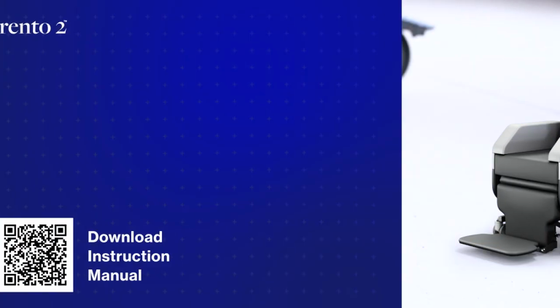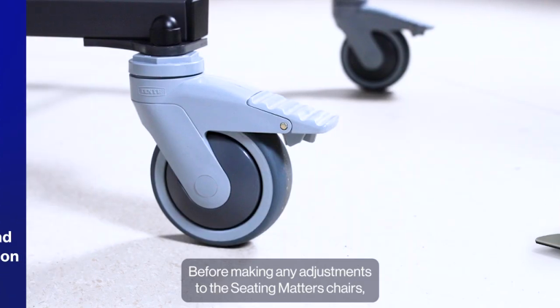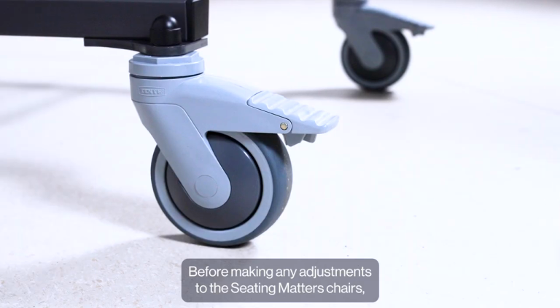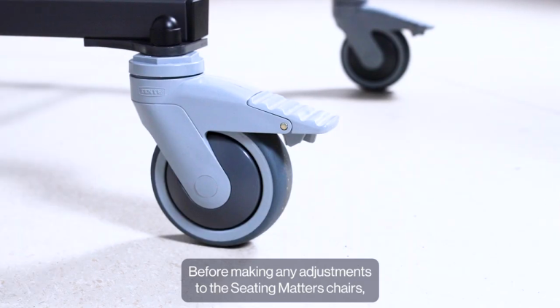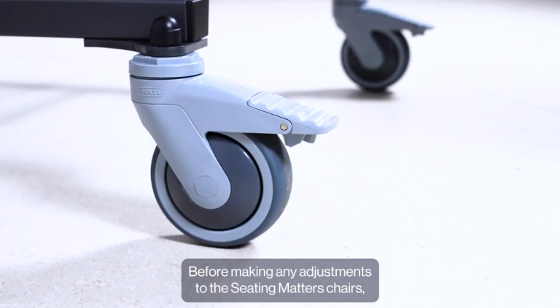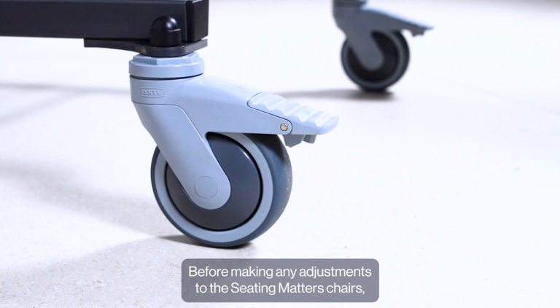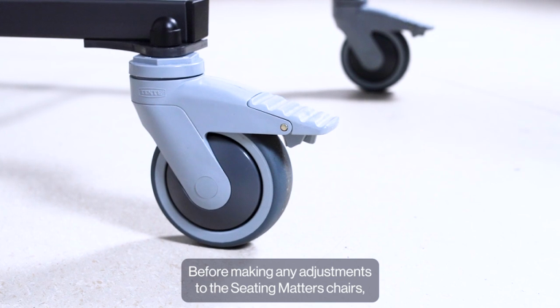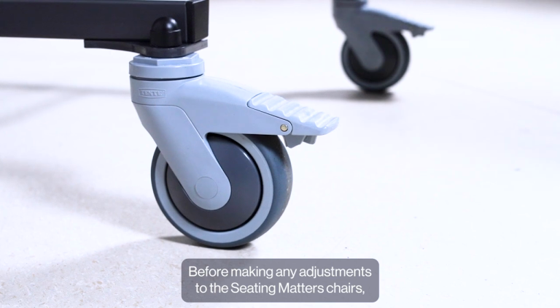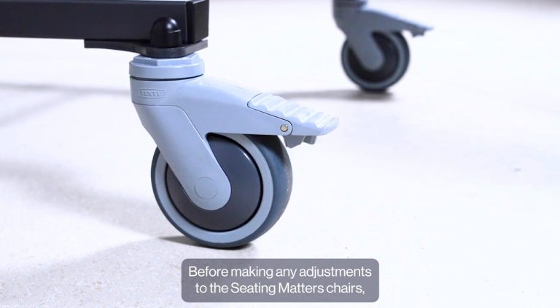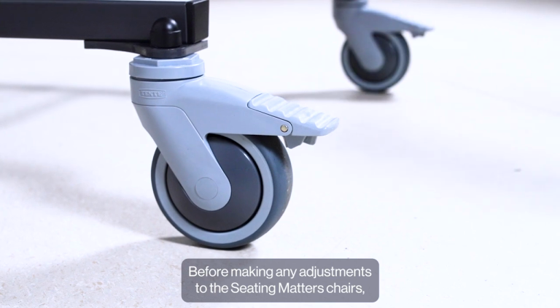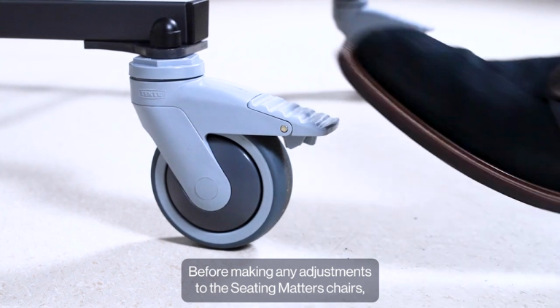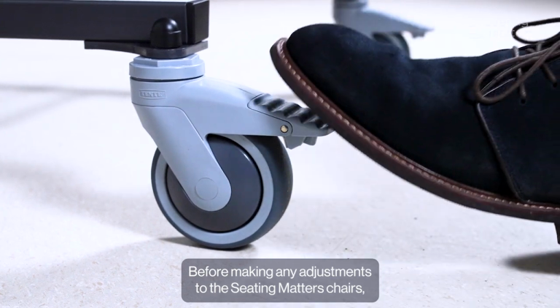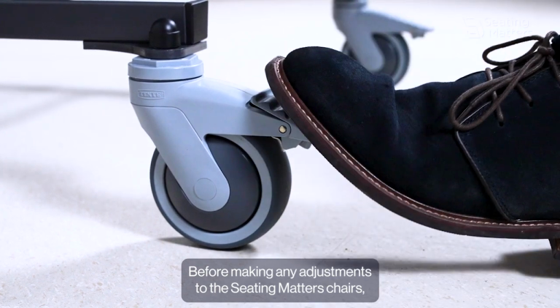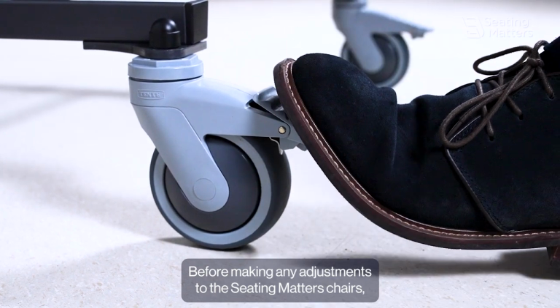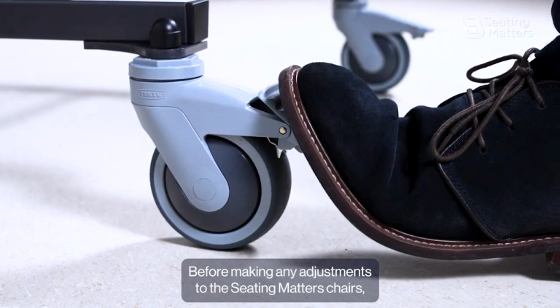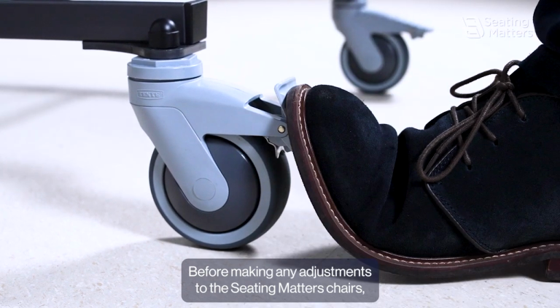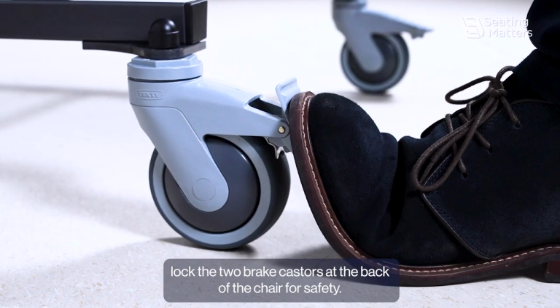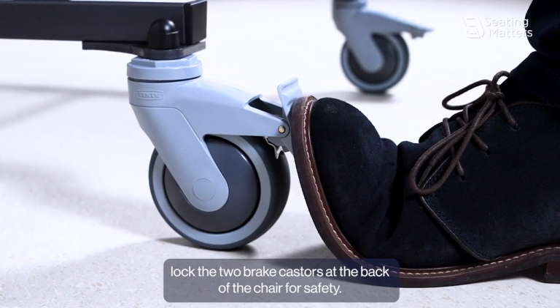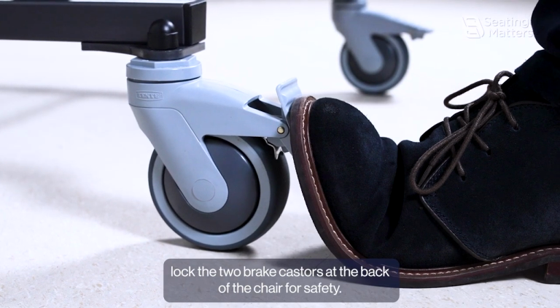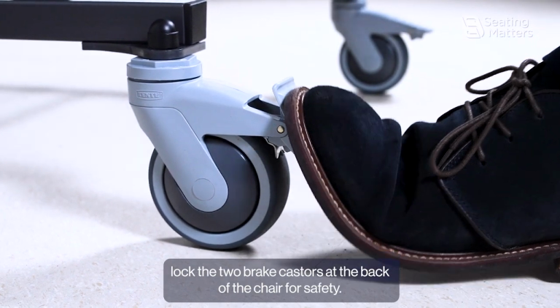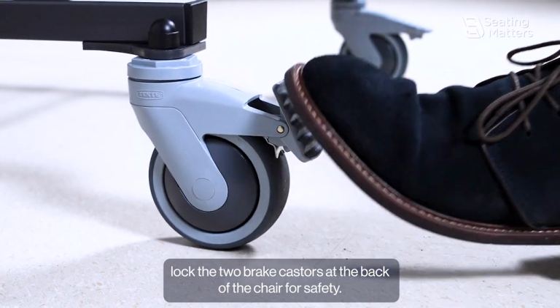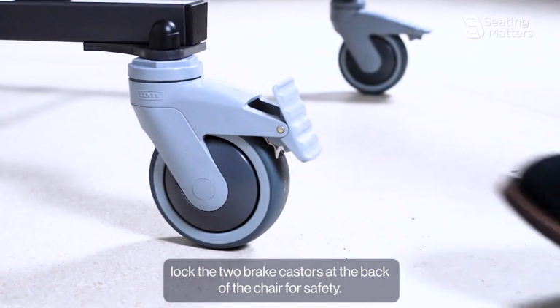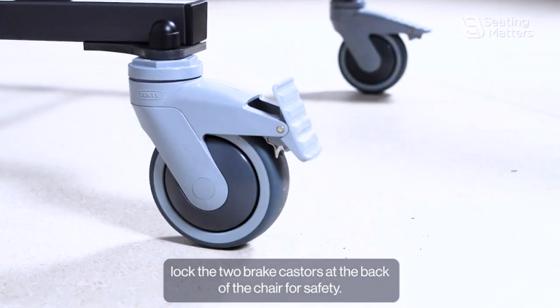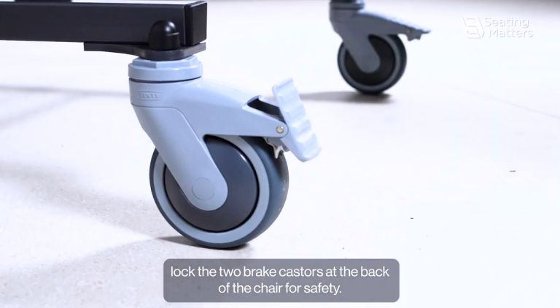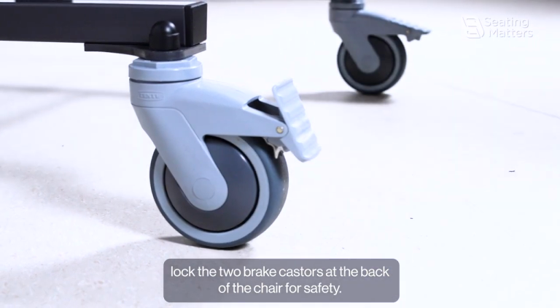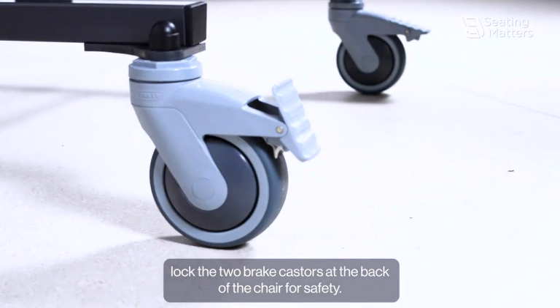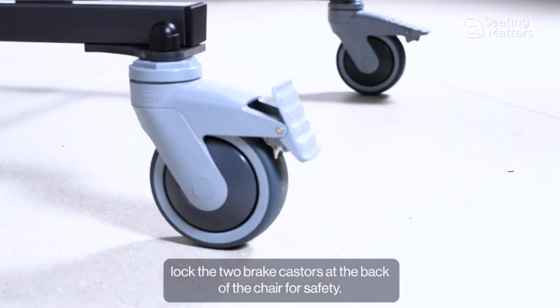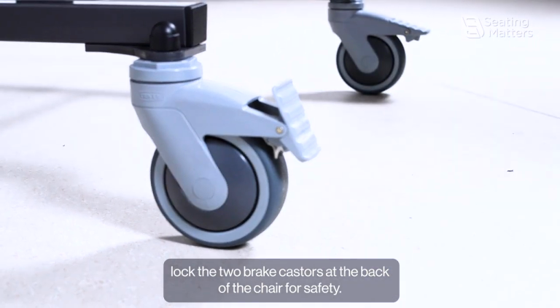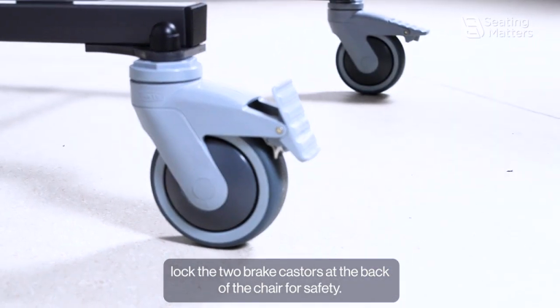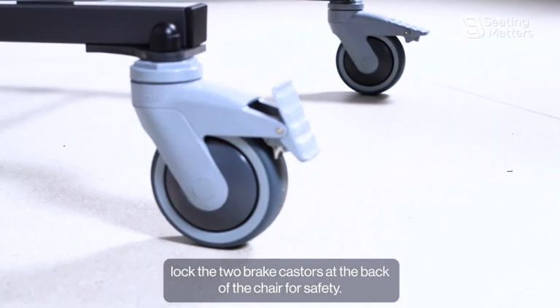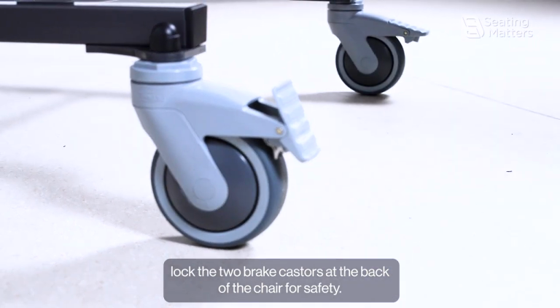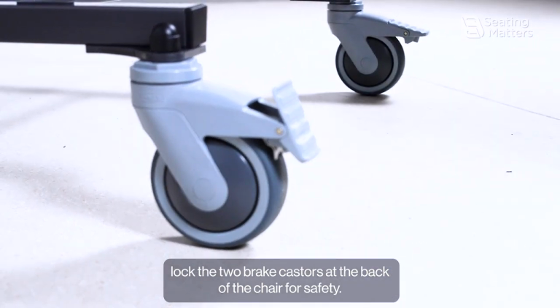Before making any adjustments to the Seating Matters chair, lock the two brake casters at the back of the chair for safety.